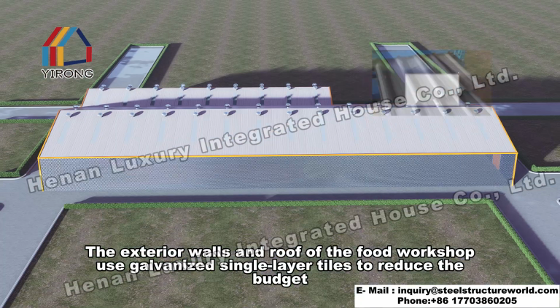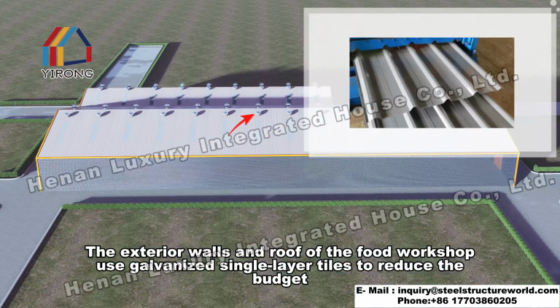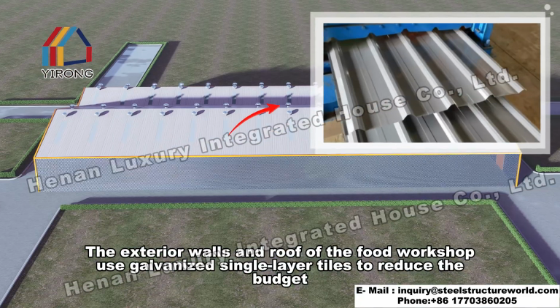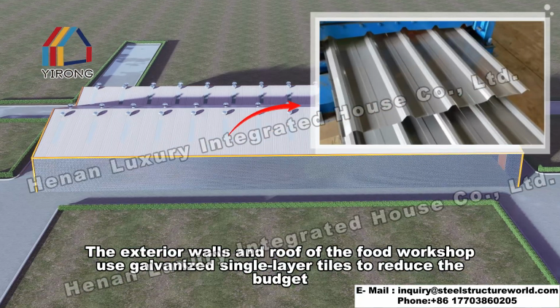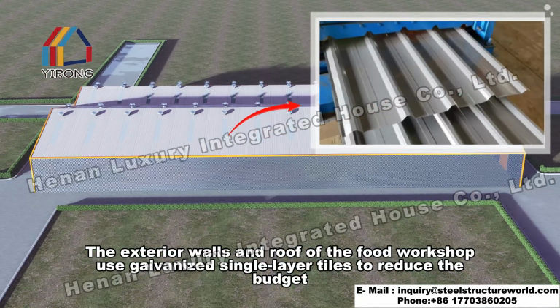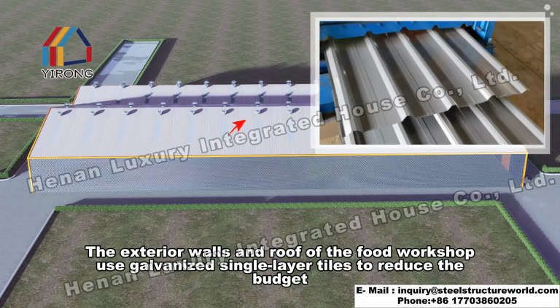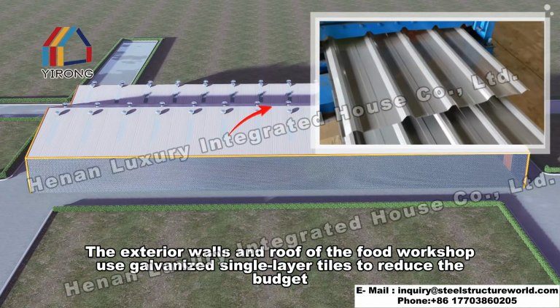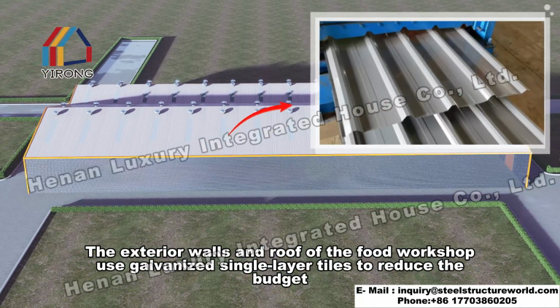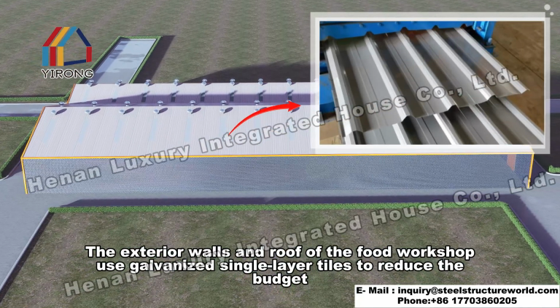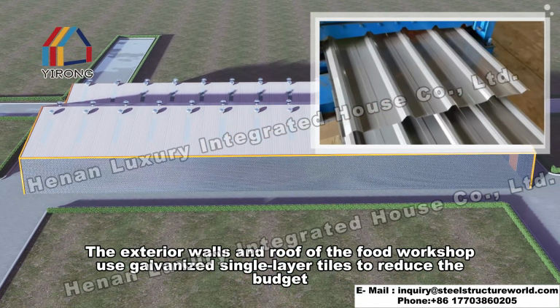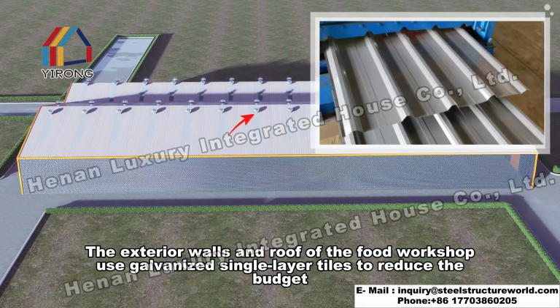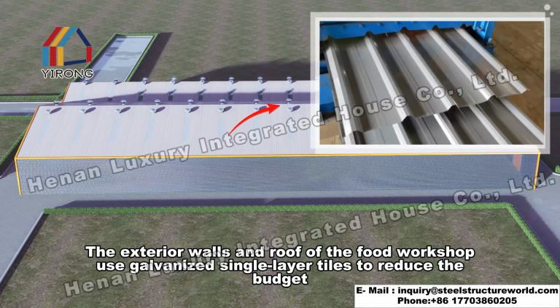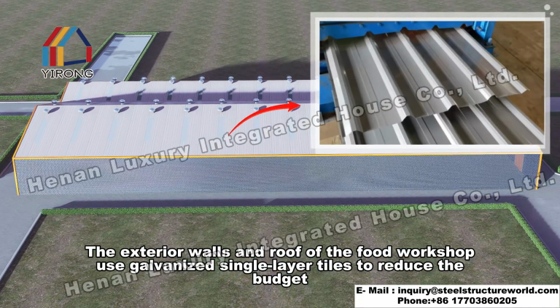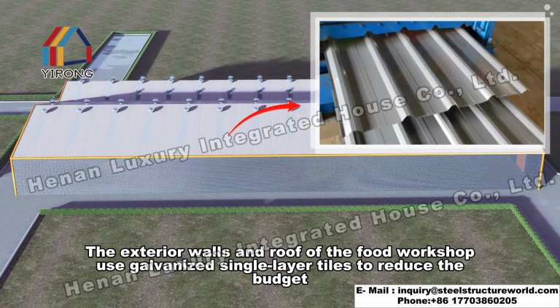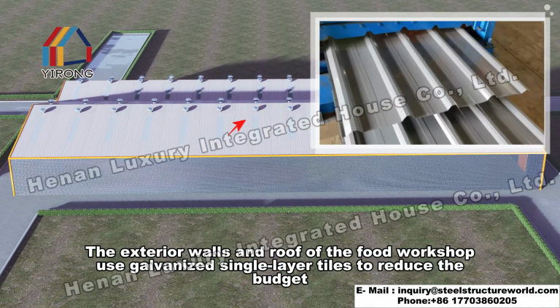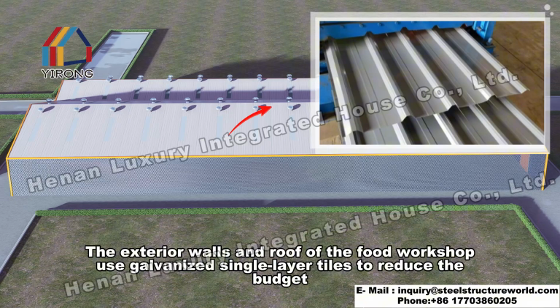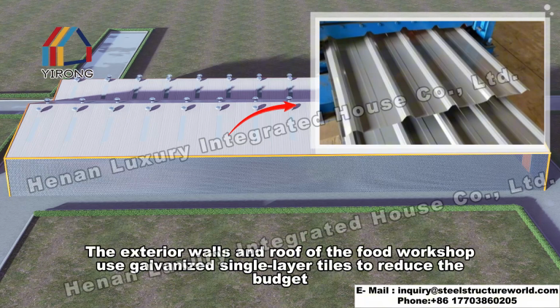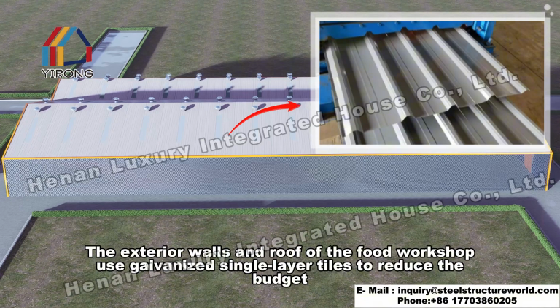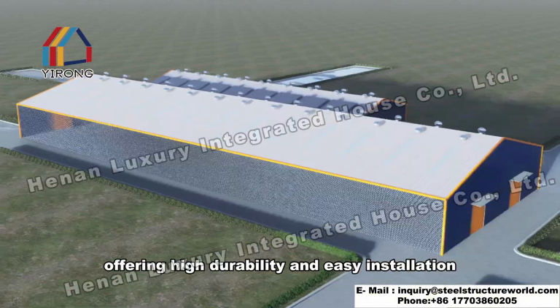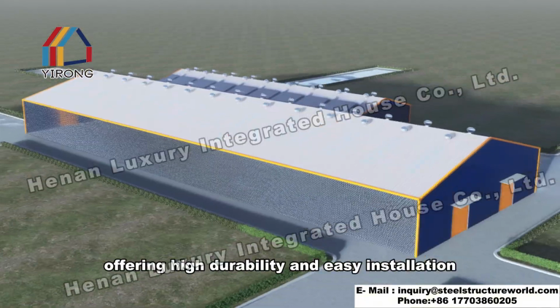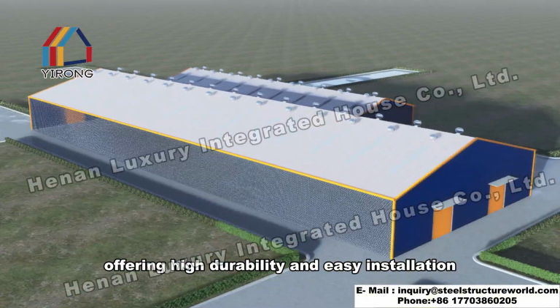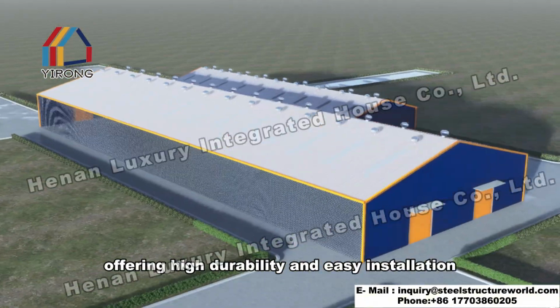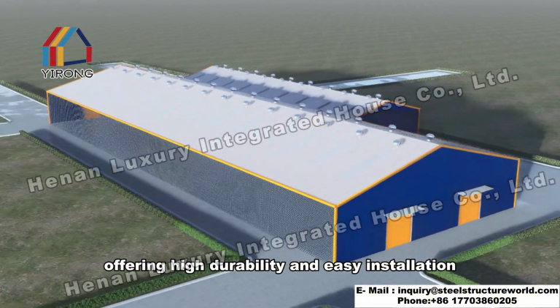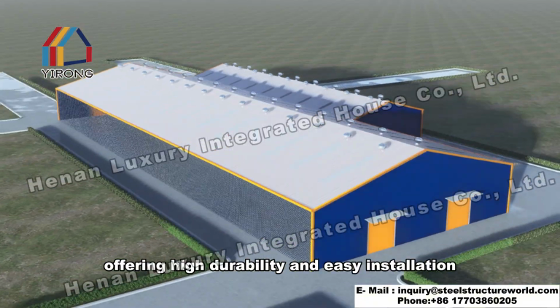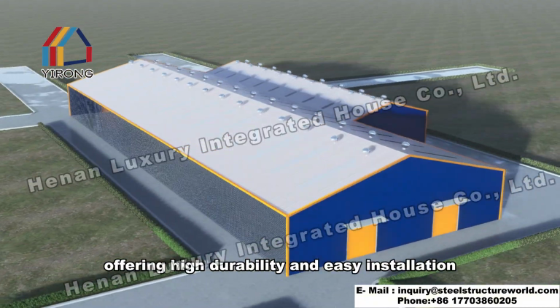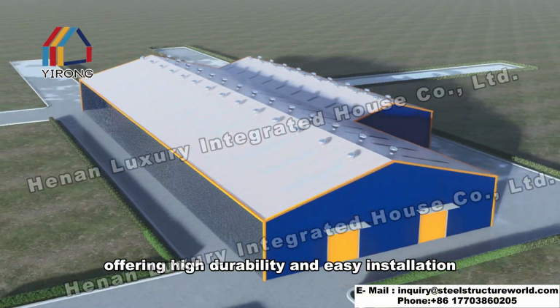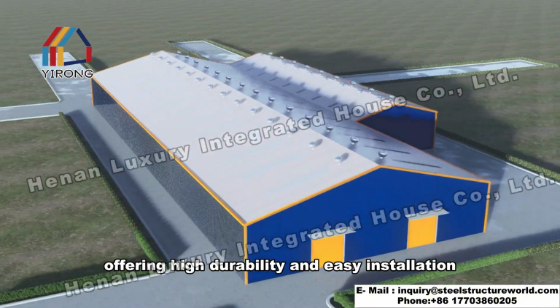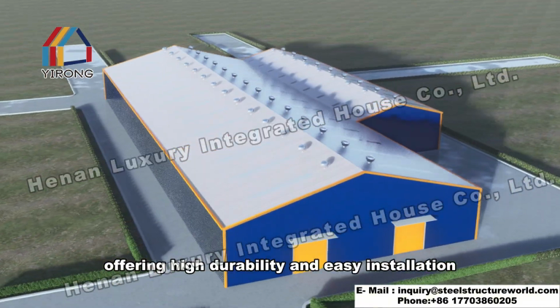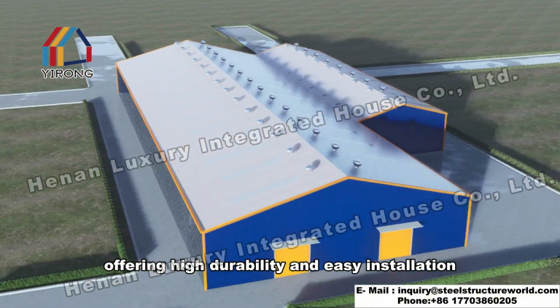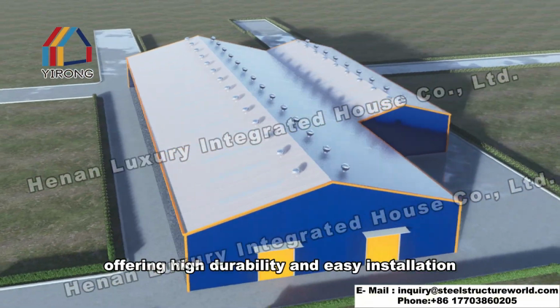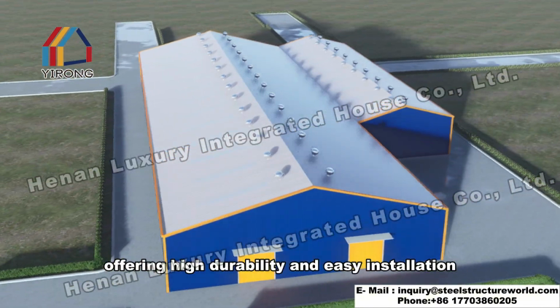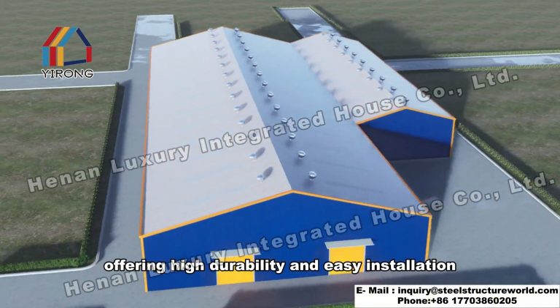The exterior walls and roof of the food workshop use galvanized single layer tiles to reduce the budget, offering high durability and easy installation.